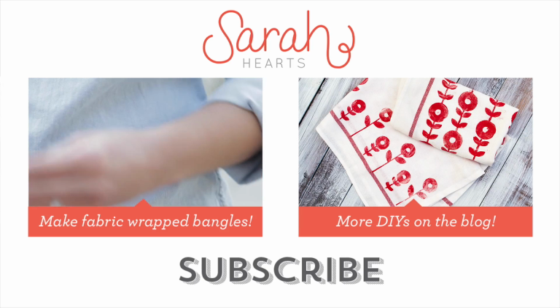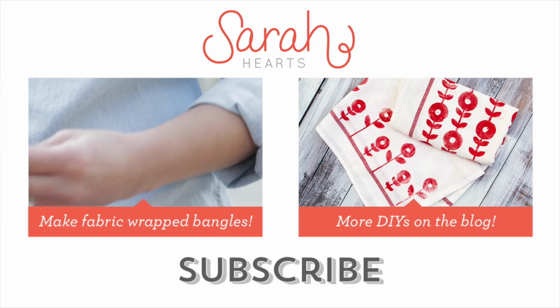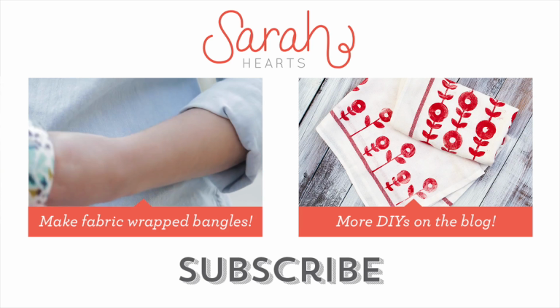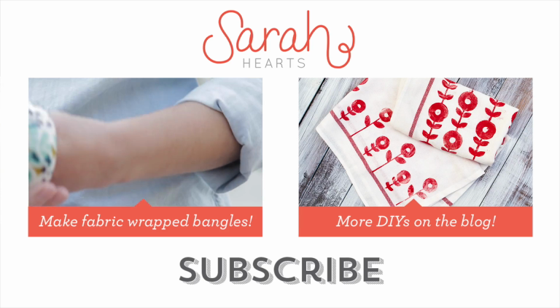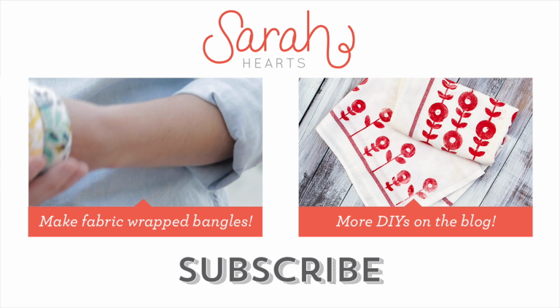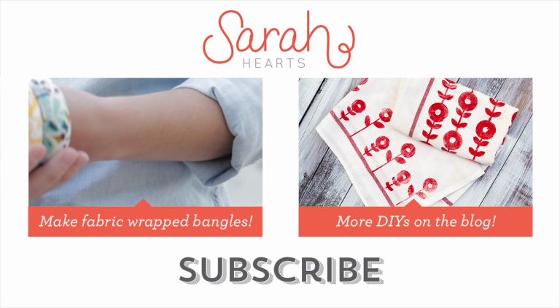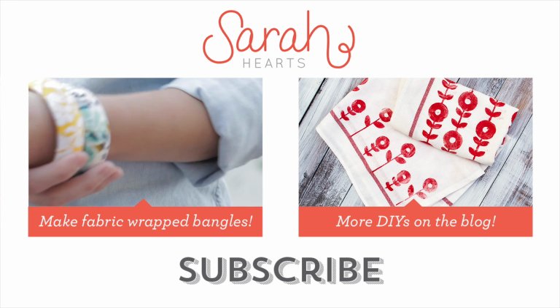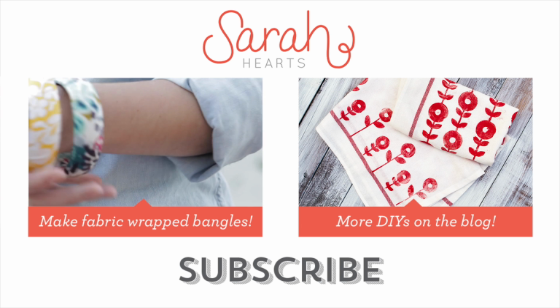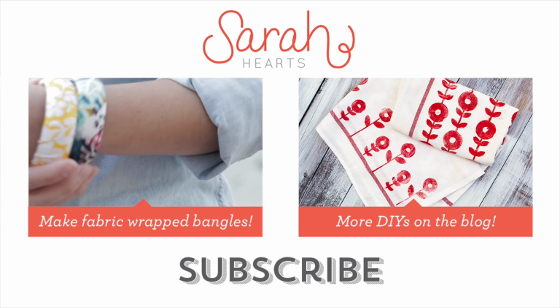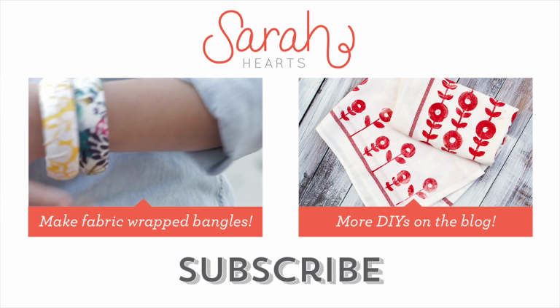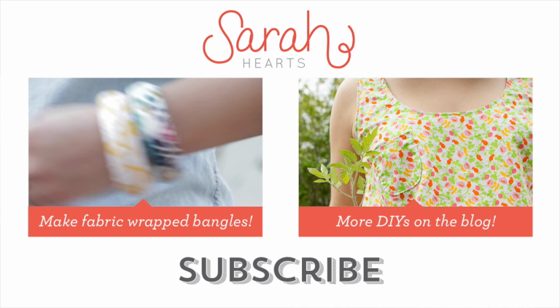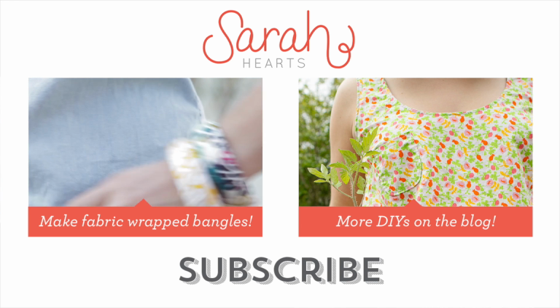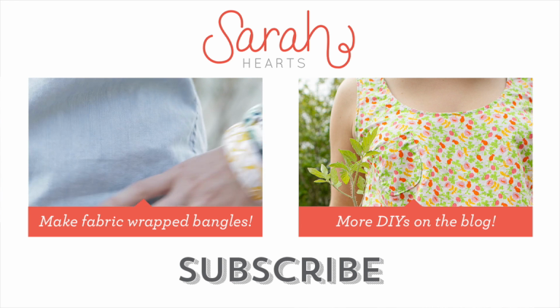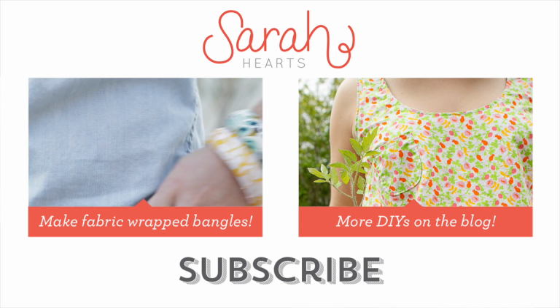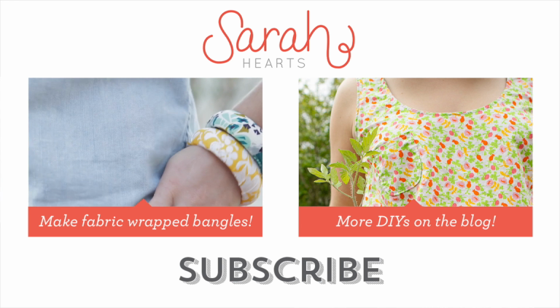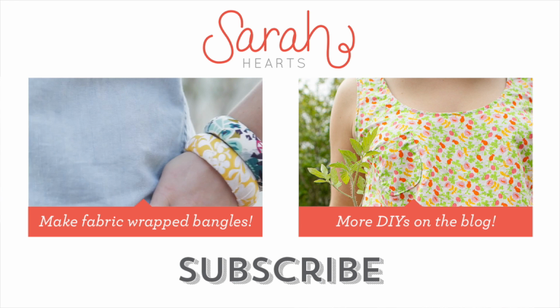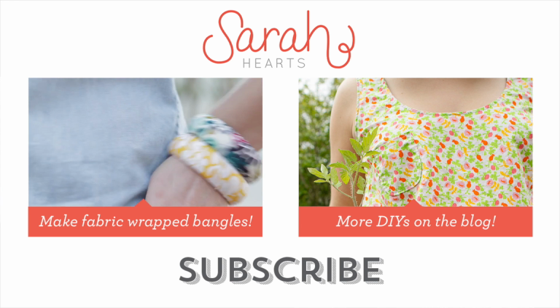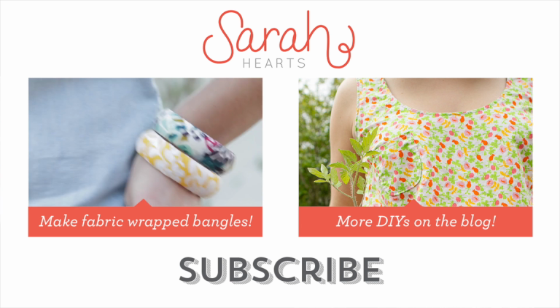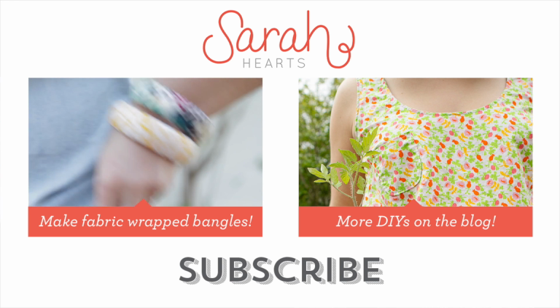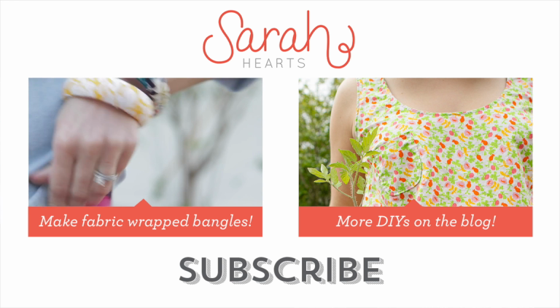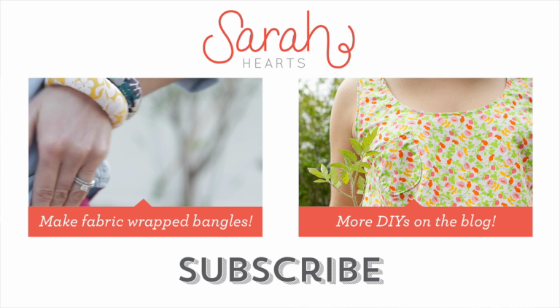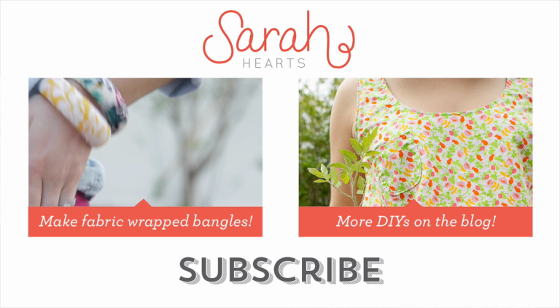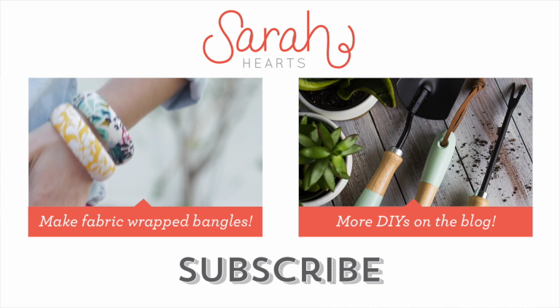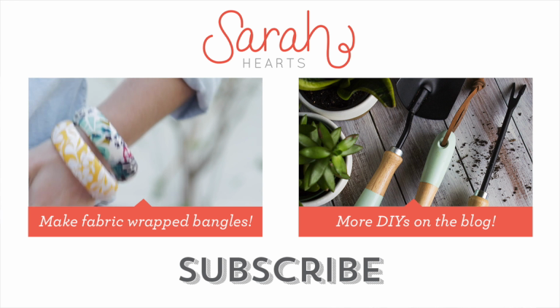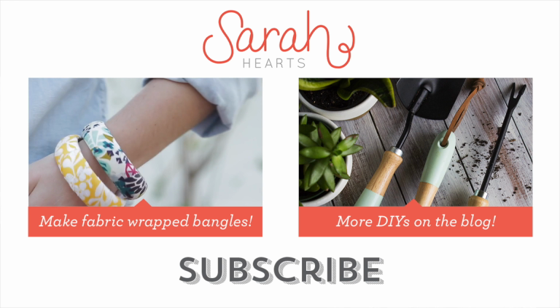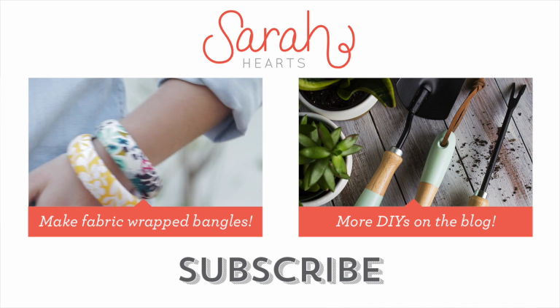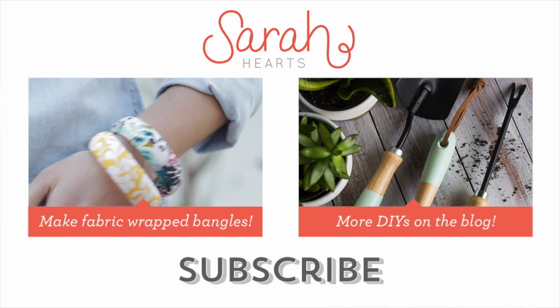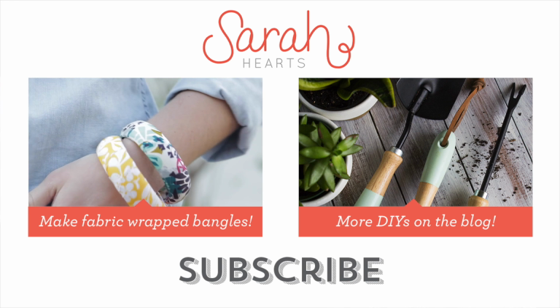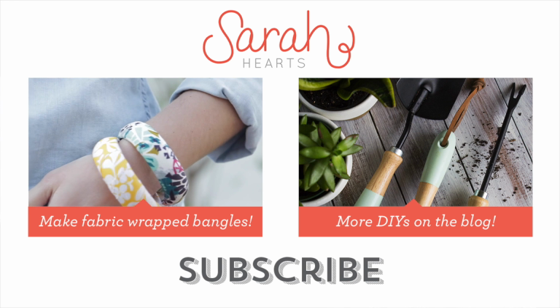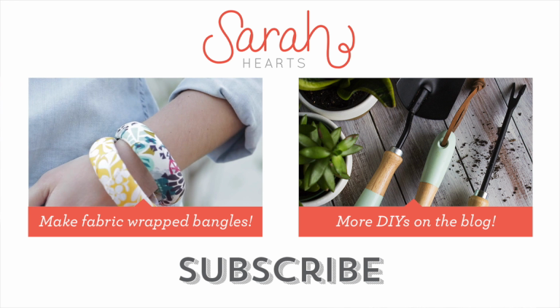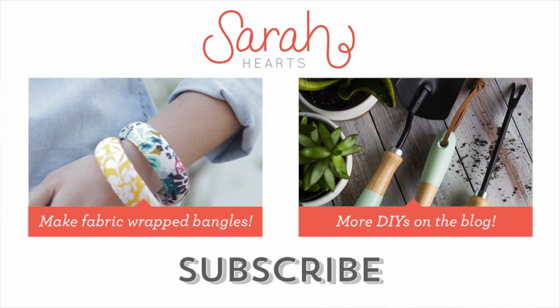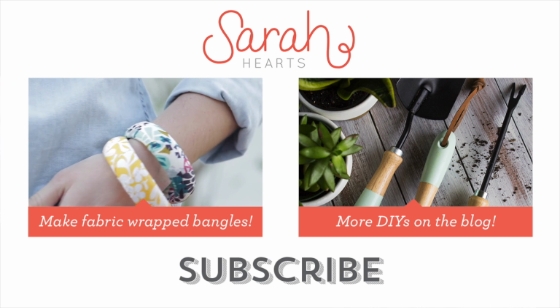If you like this video be sure to give it a thumbs up and subscribe so you don't miss the next DIY video.